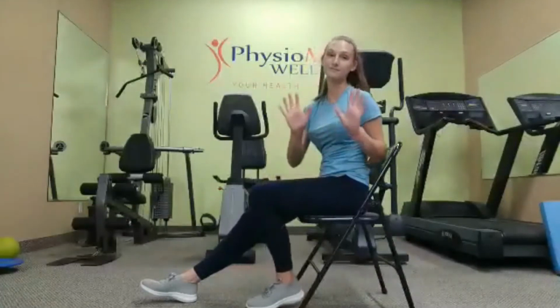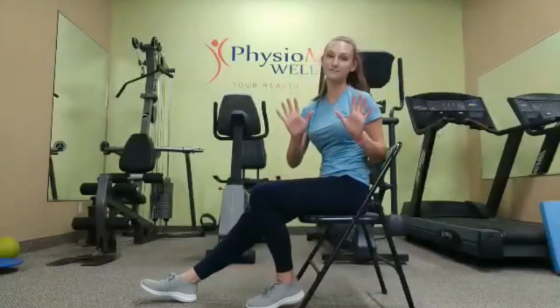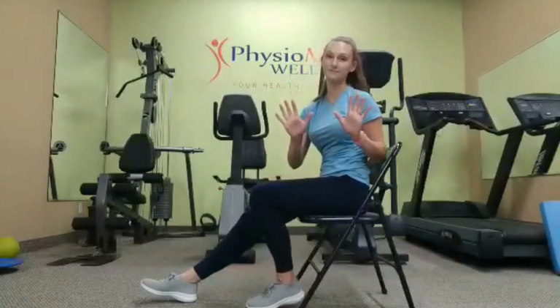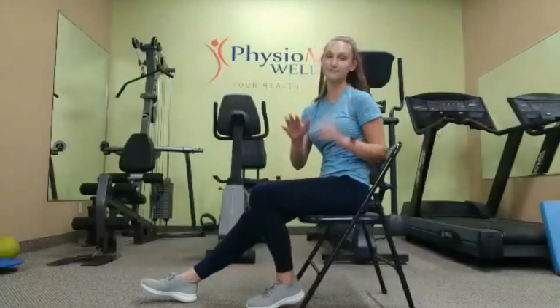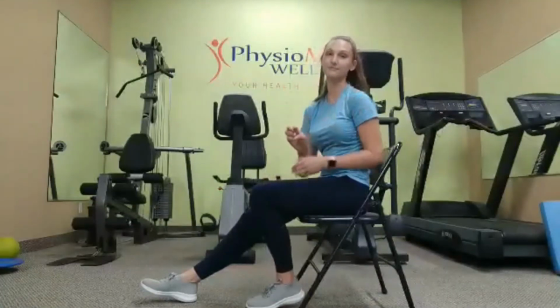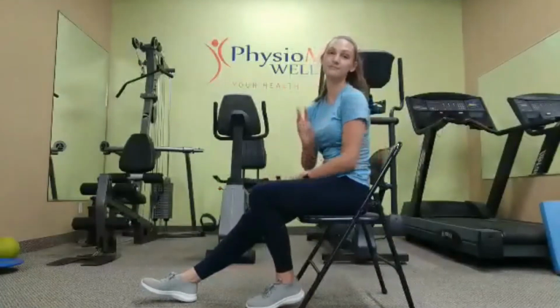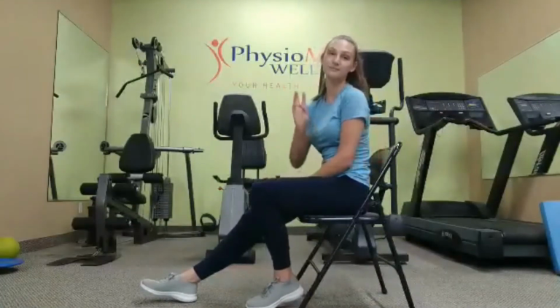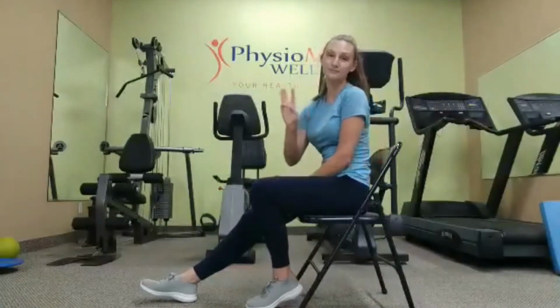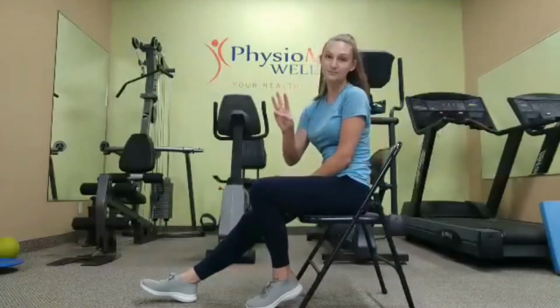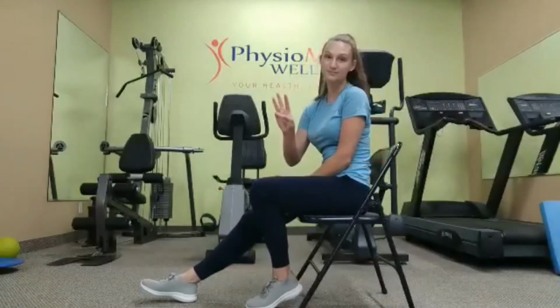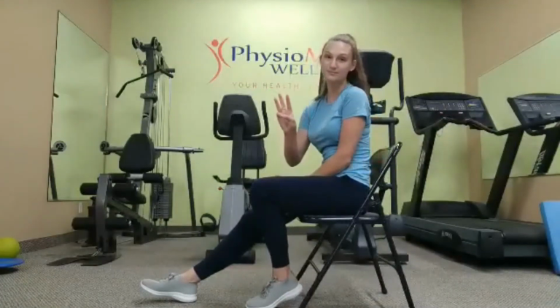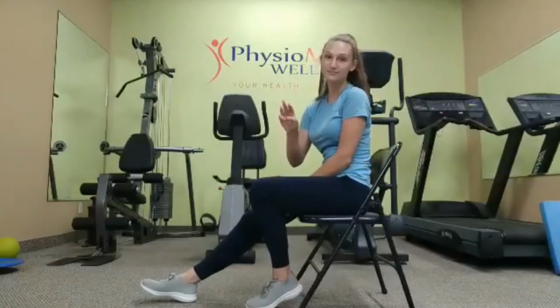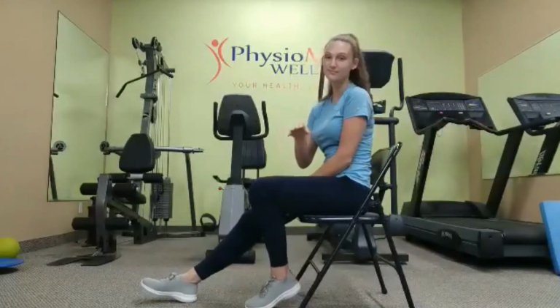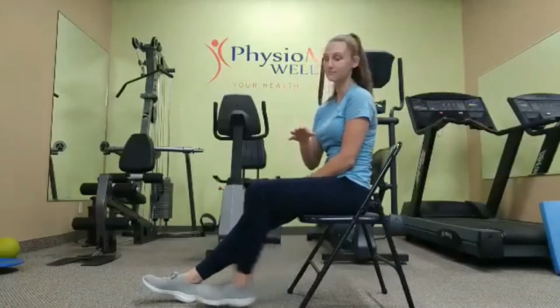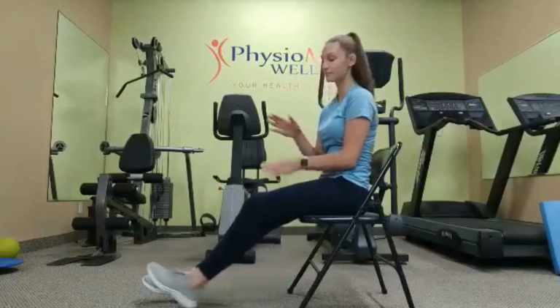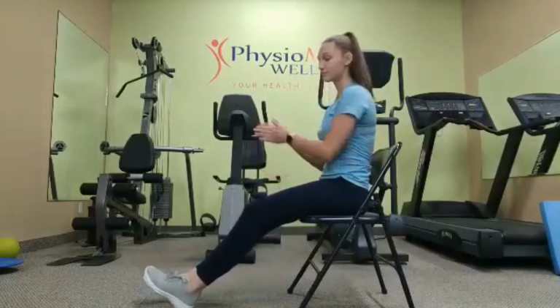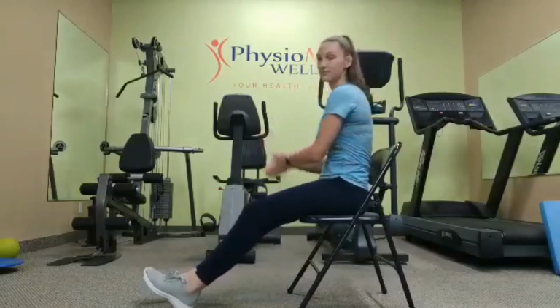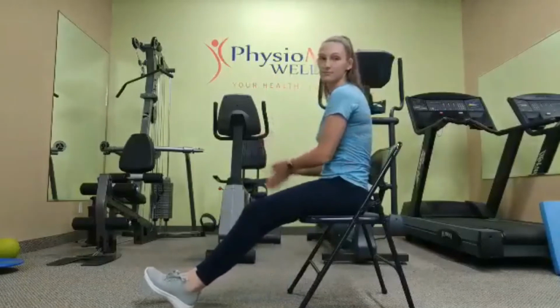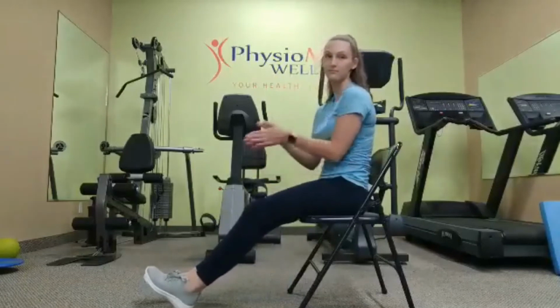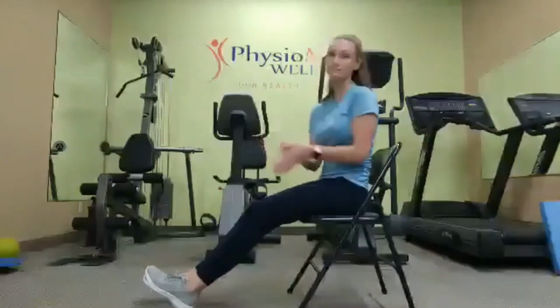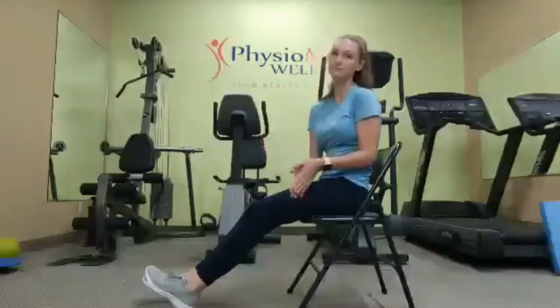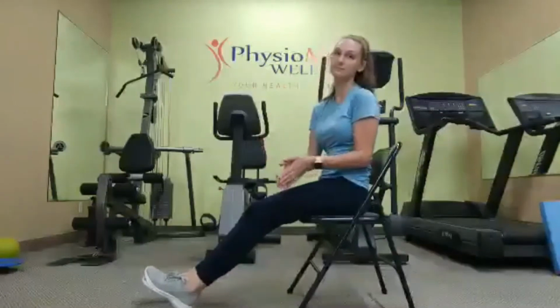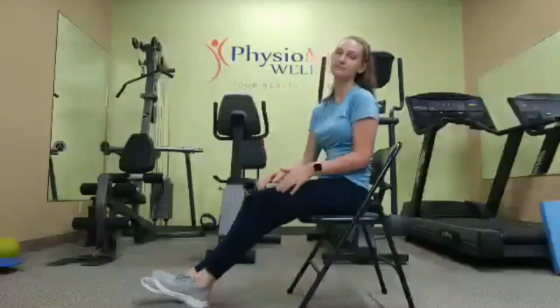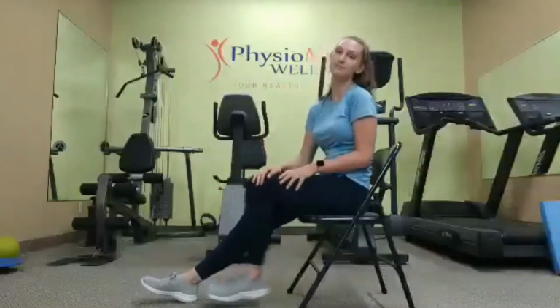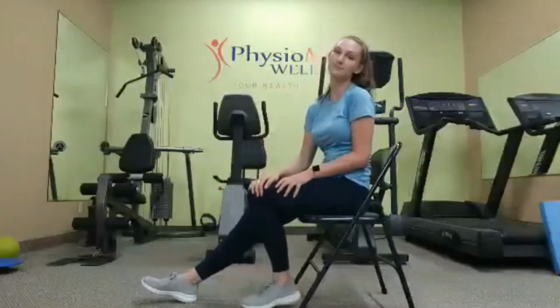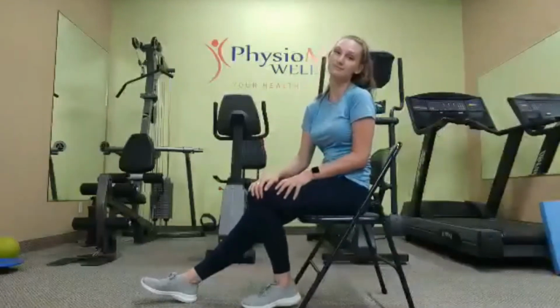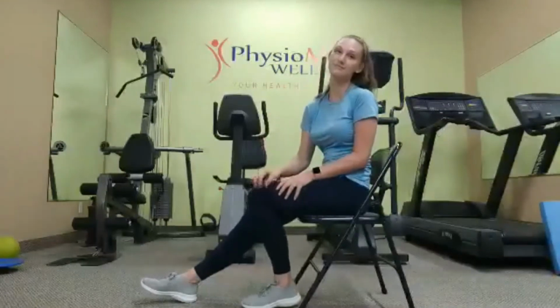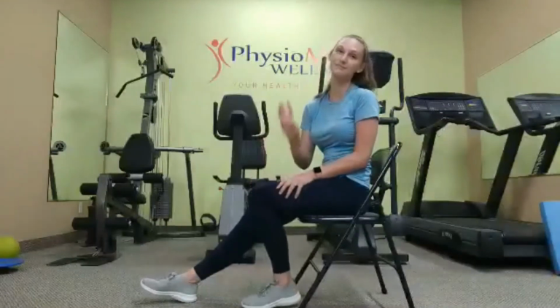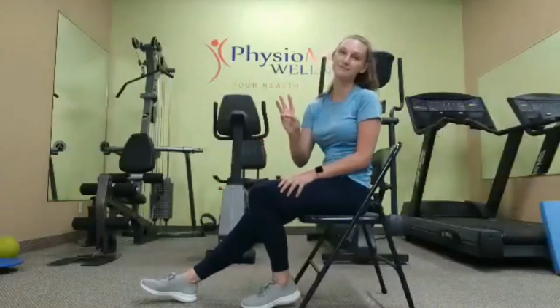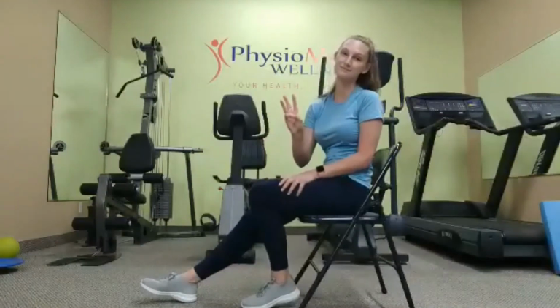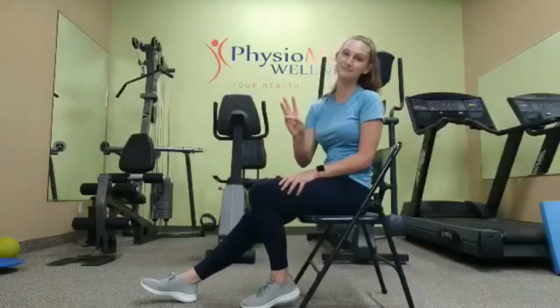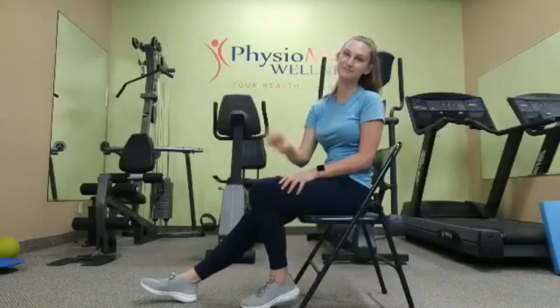We're going to do it ten times, holding for three seconds on both sides. We're going to do this three times a day.